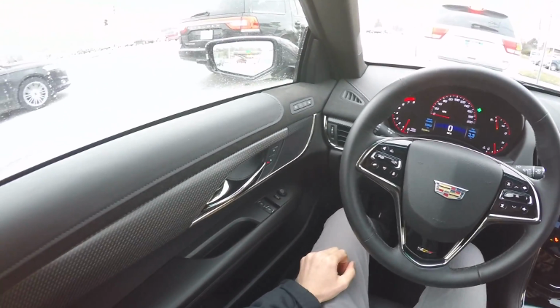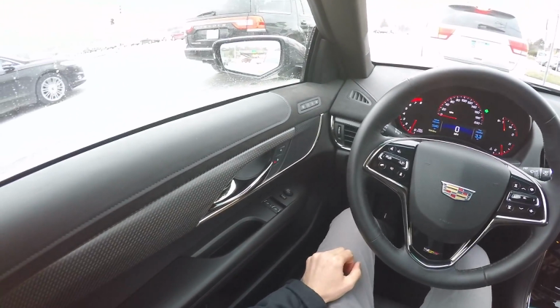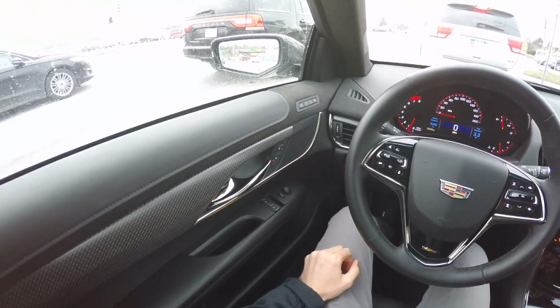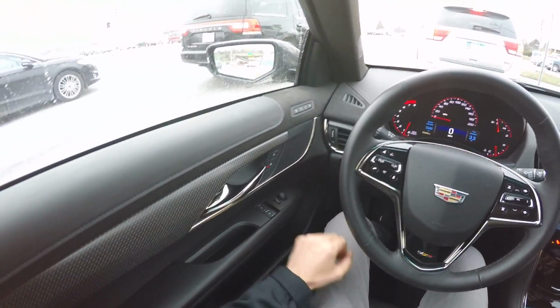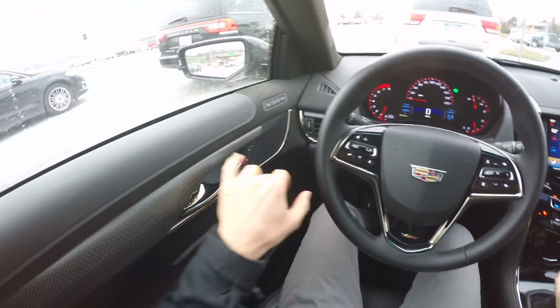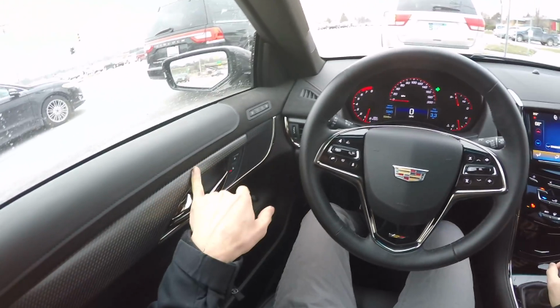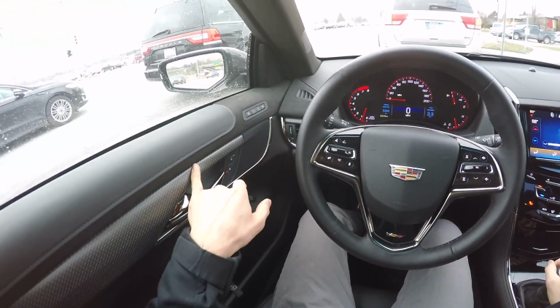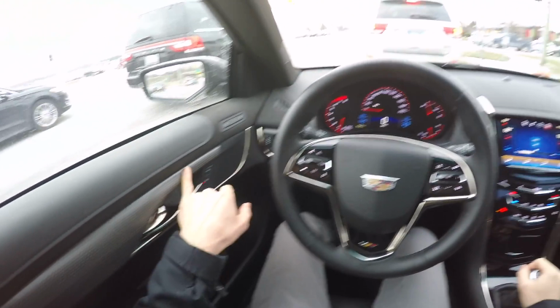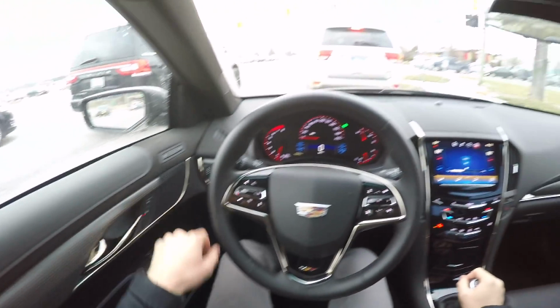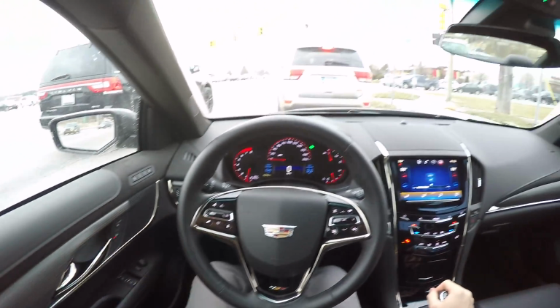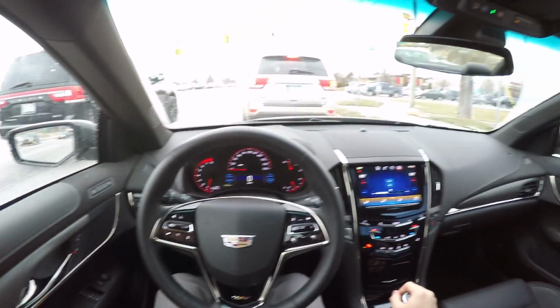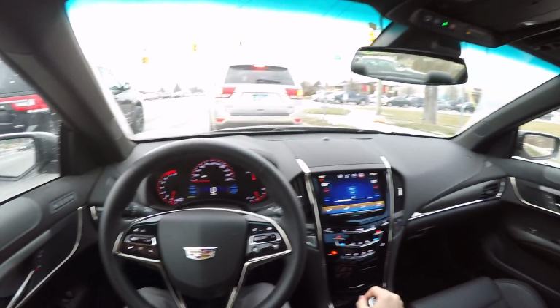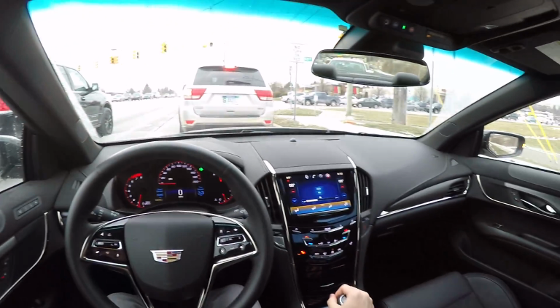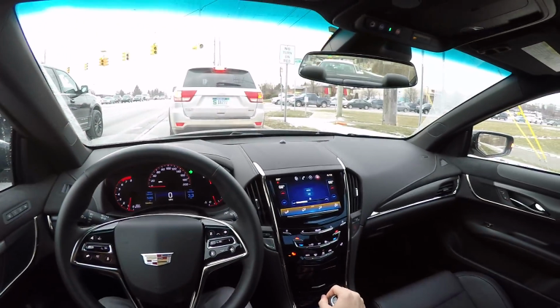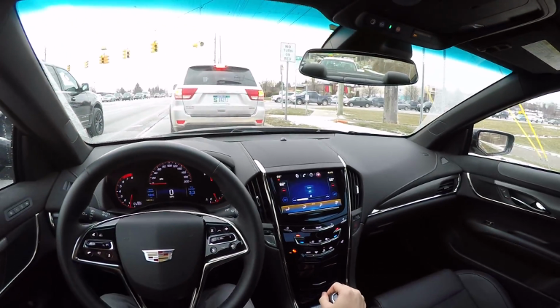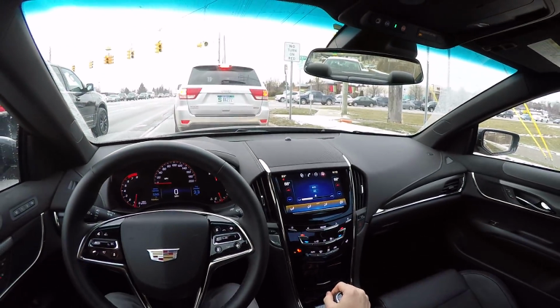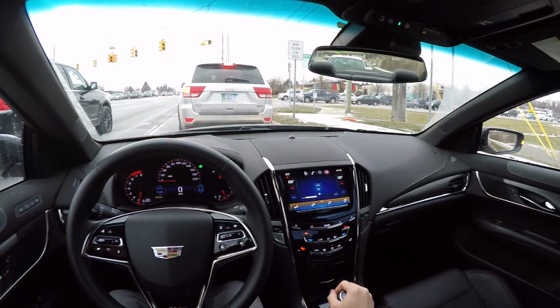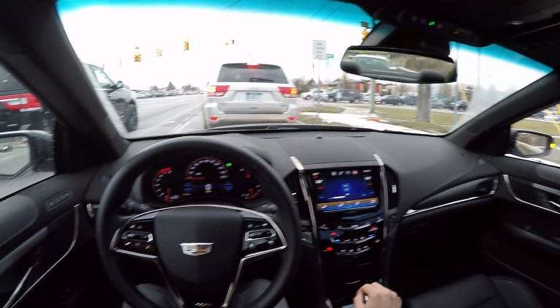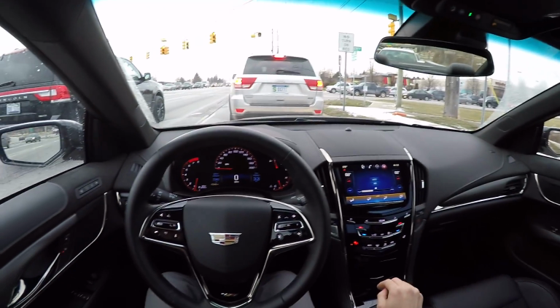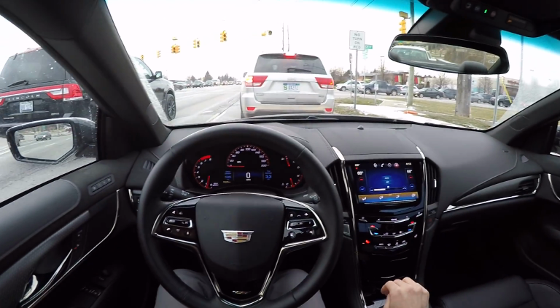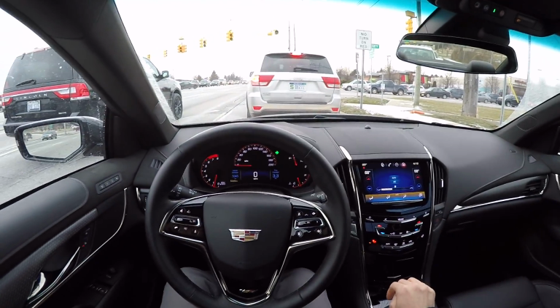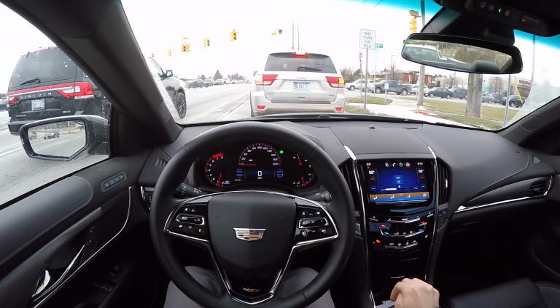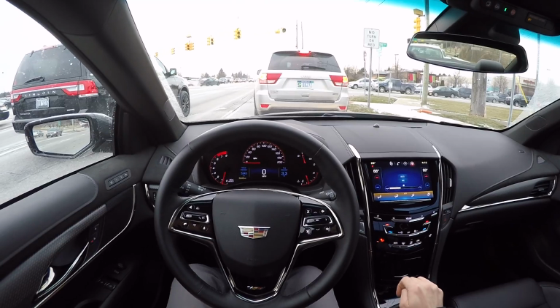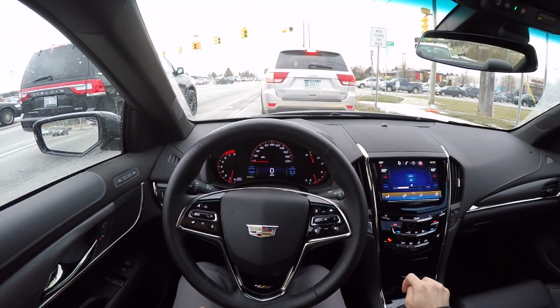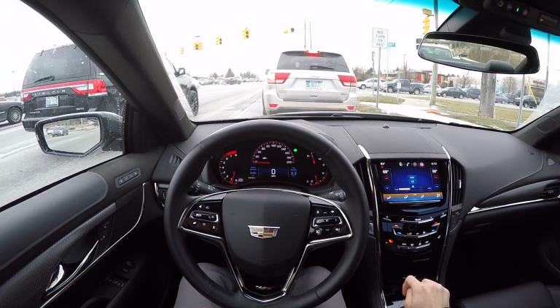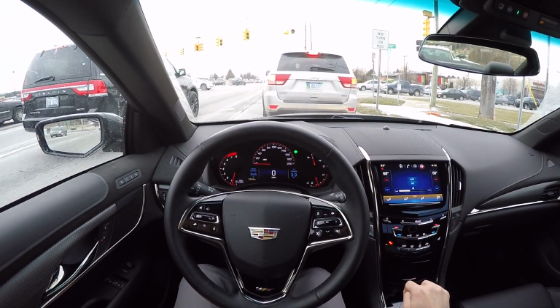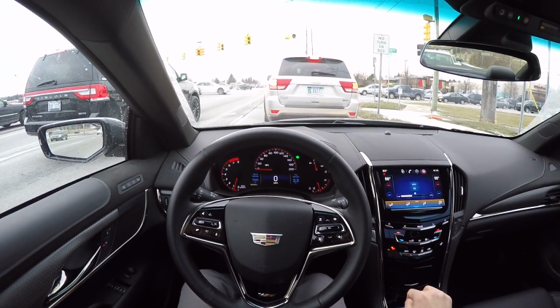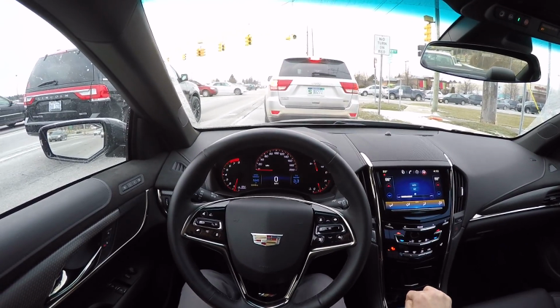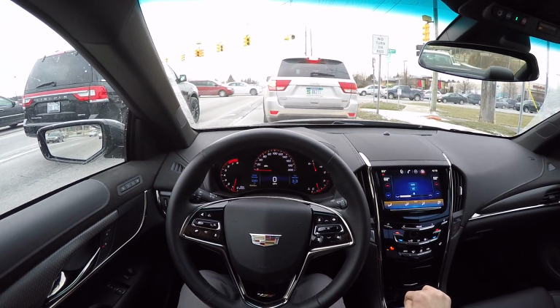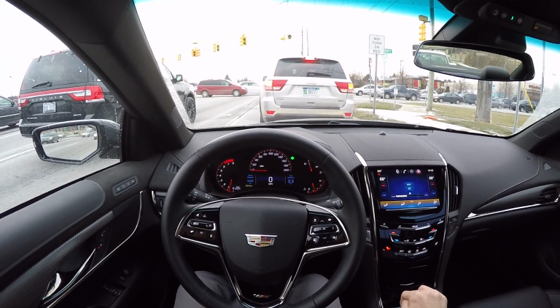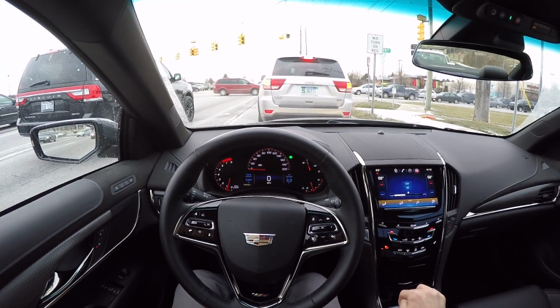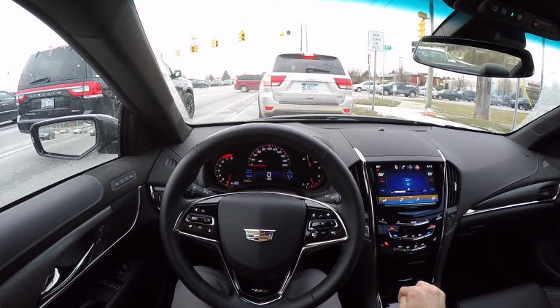Nice car. We'll see once we have a little bit warmer temperatures and some more traction how it pulls and how it performs.